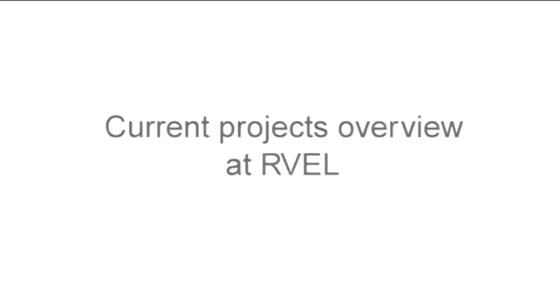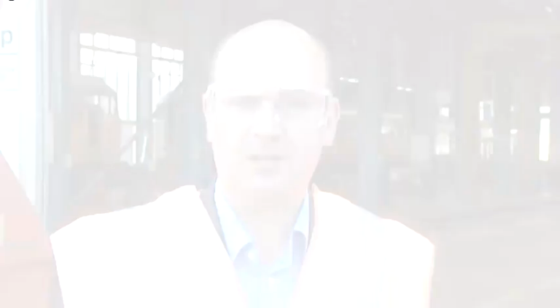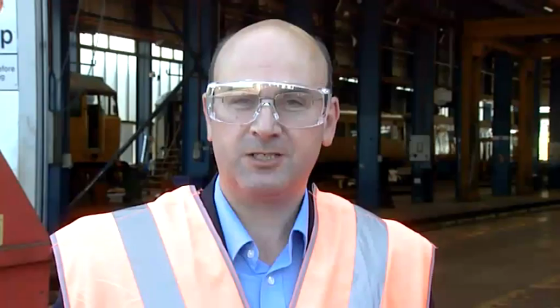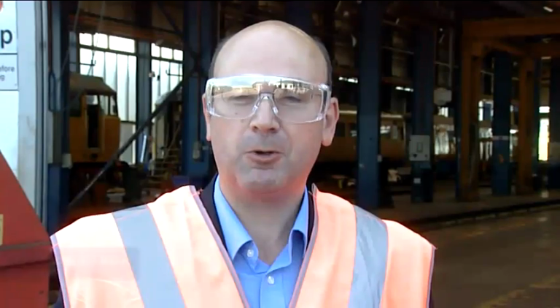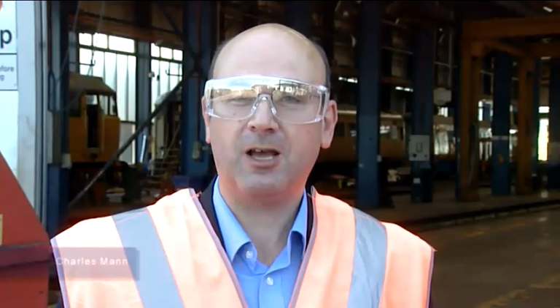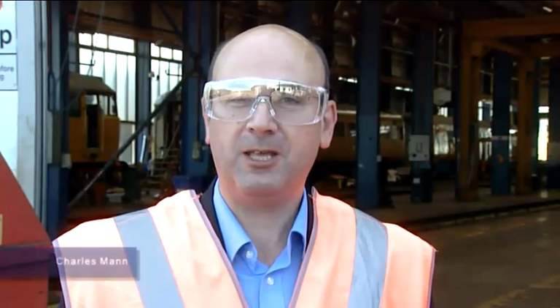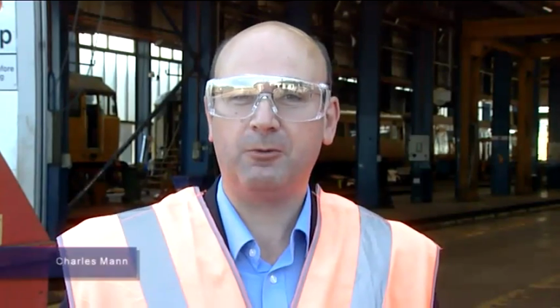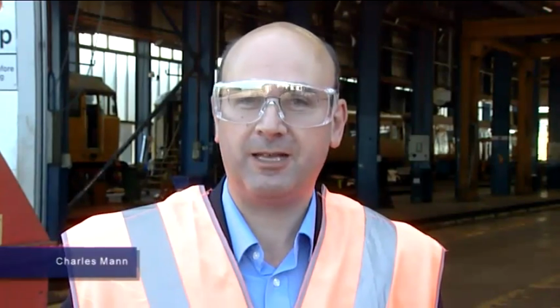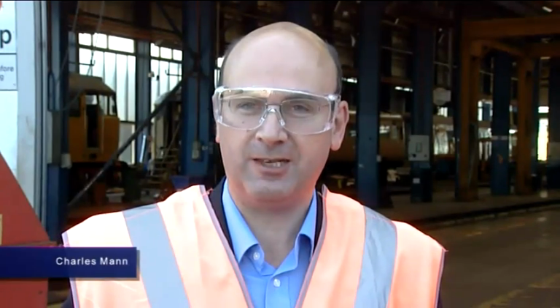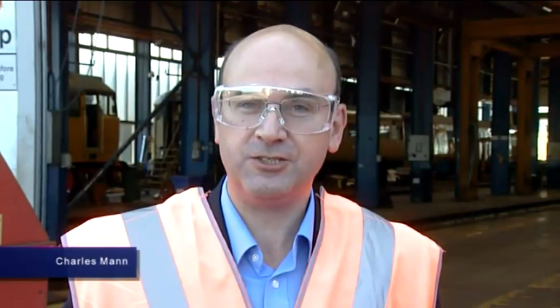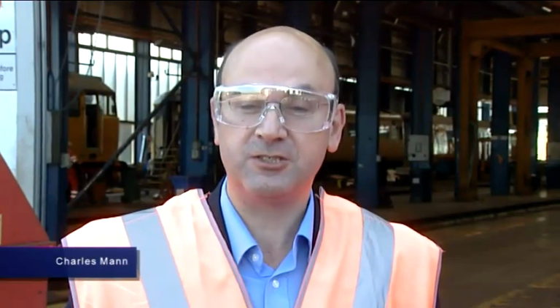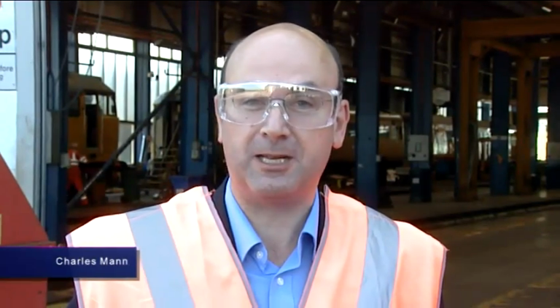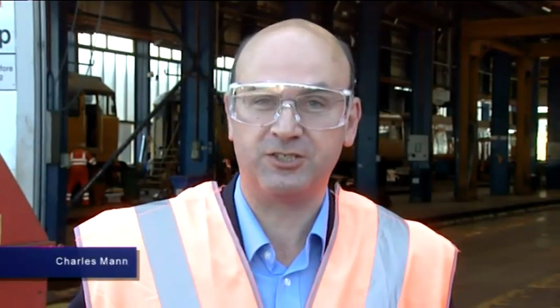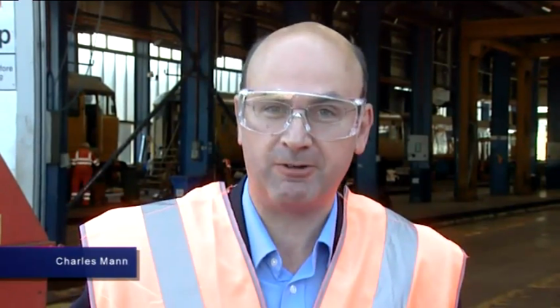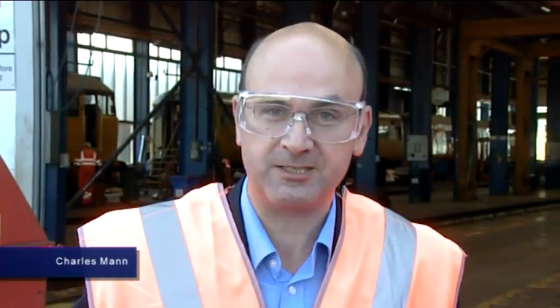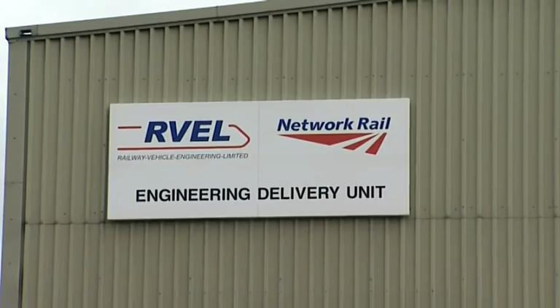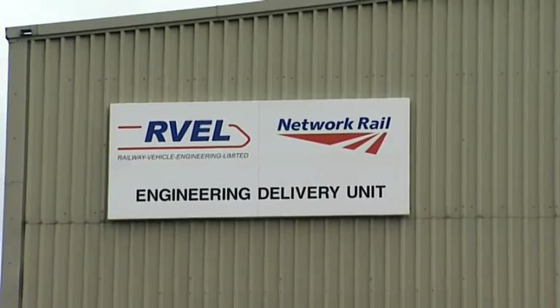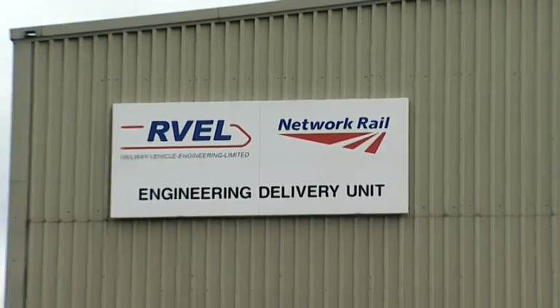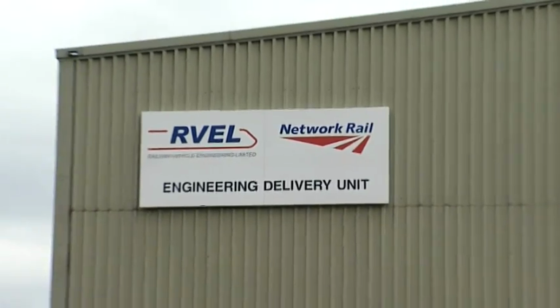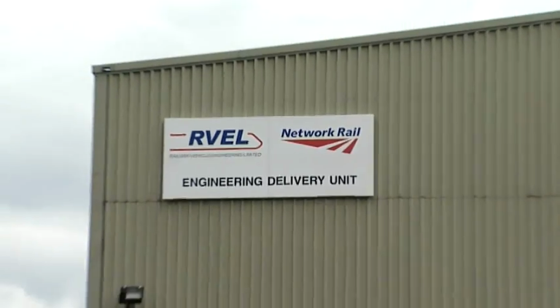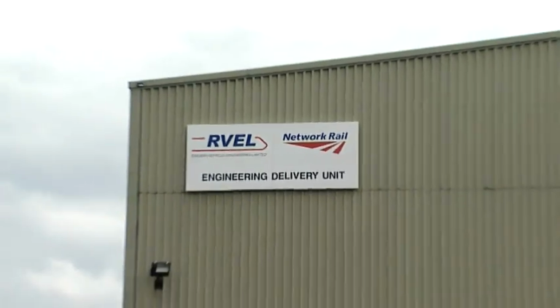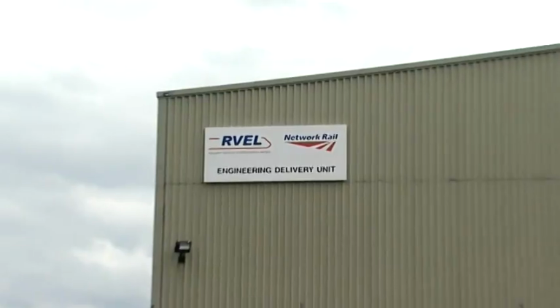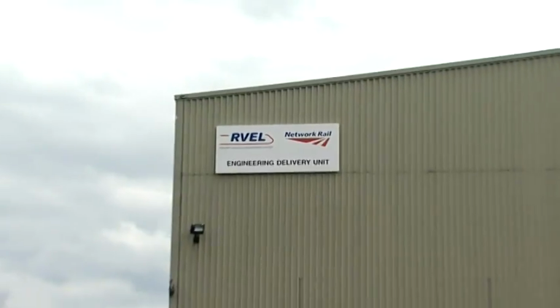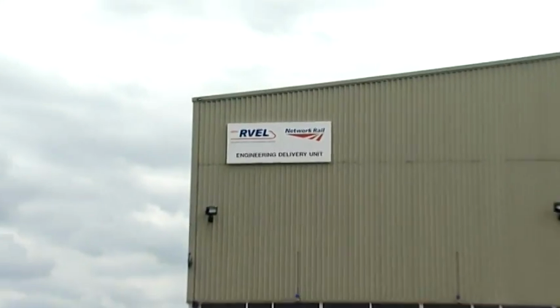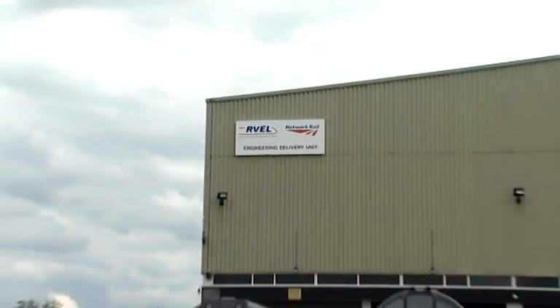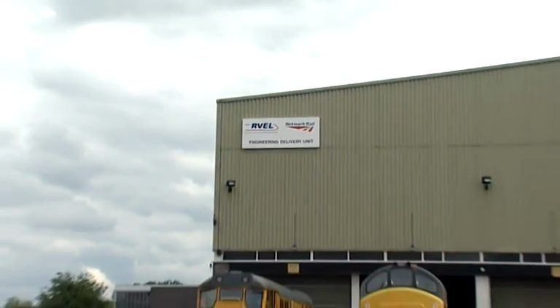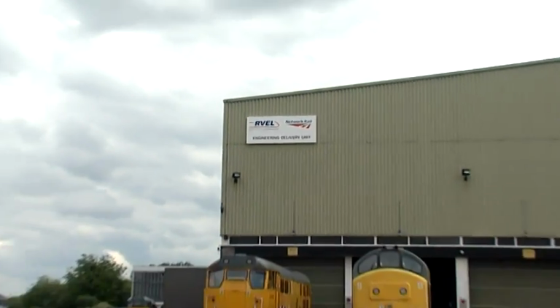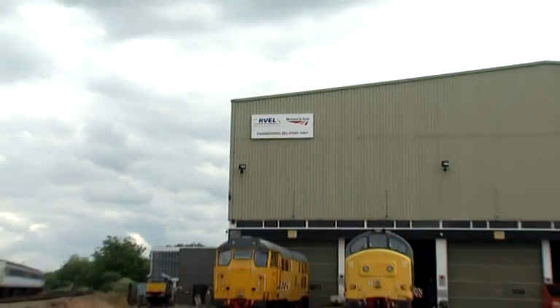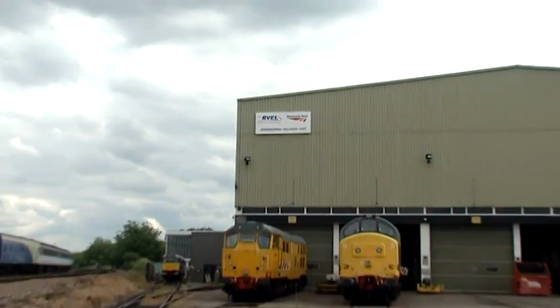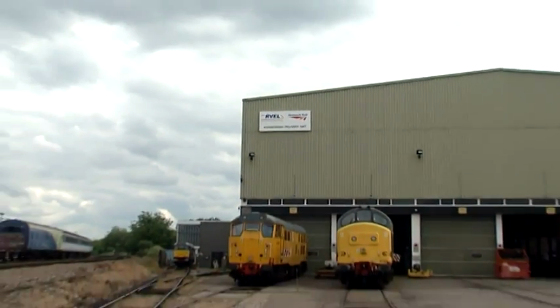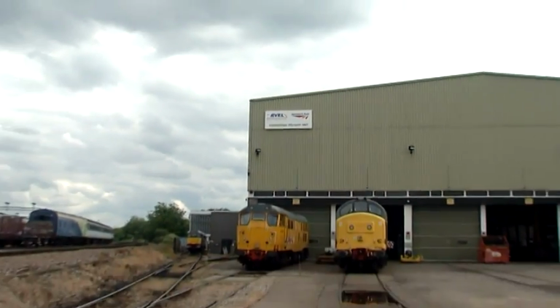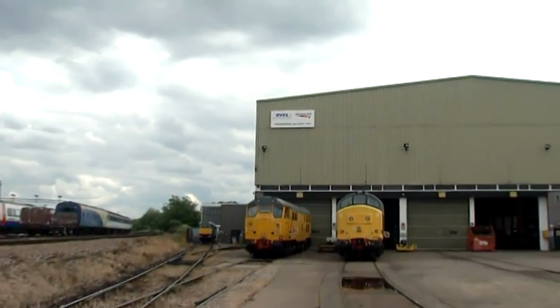This morning I'm here with Andy Lynch, who's the Managing Director. So Andy, 2012 — tell me how it's gone so far.